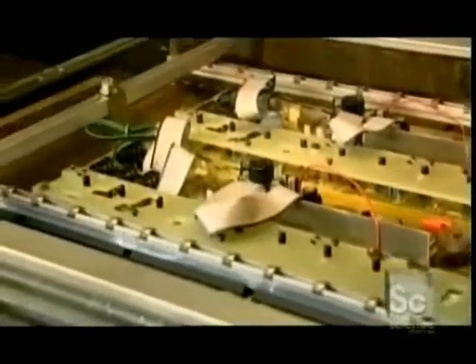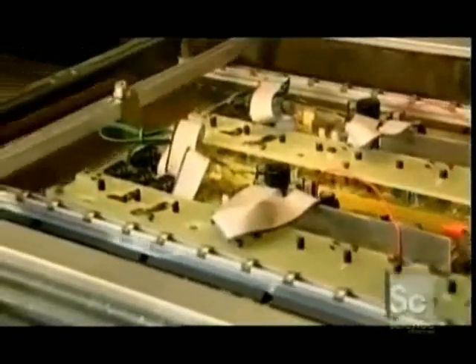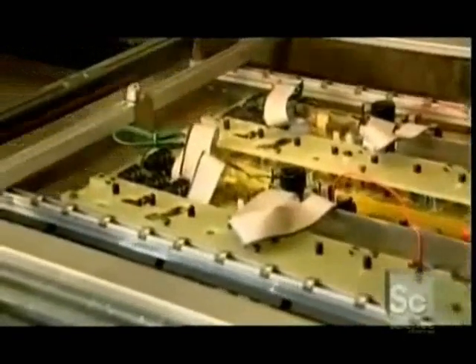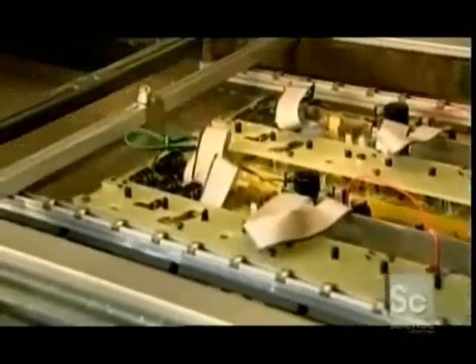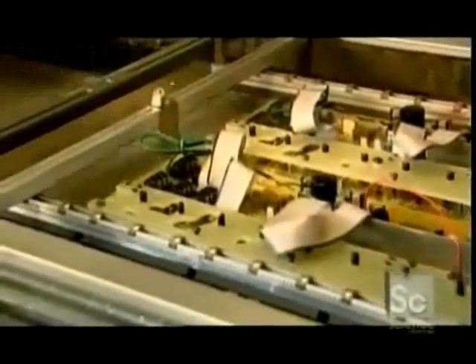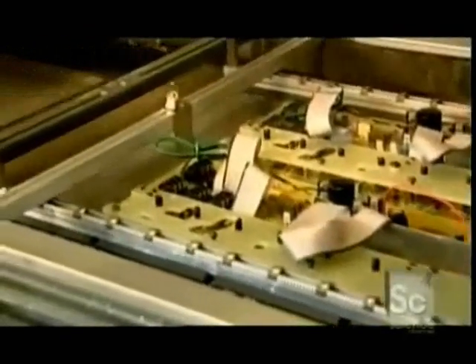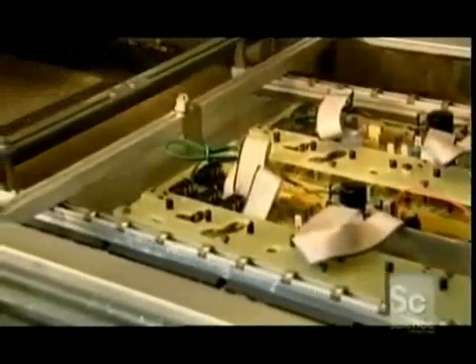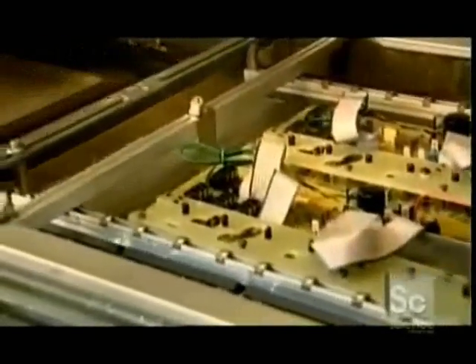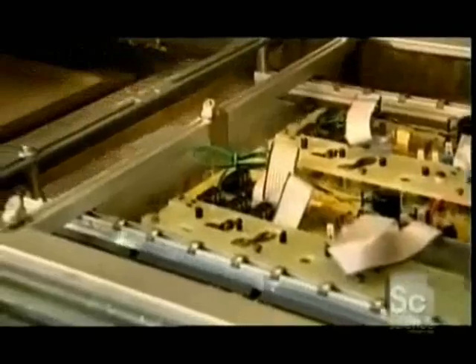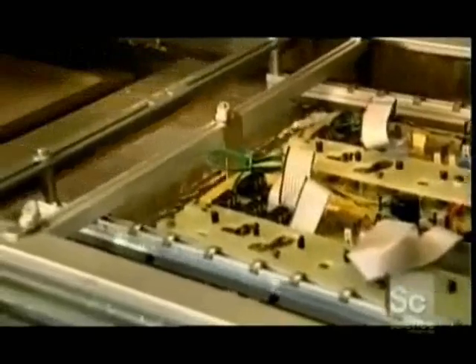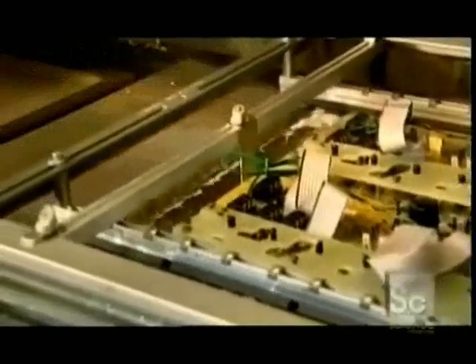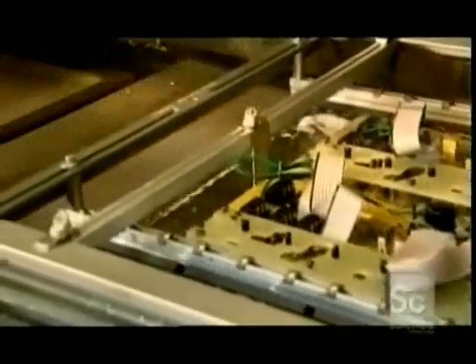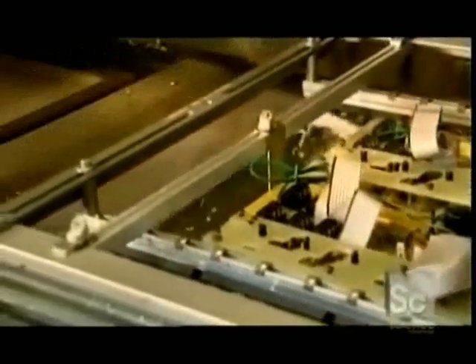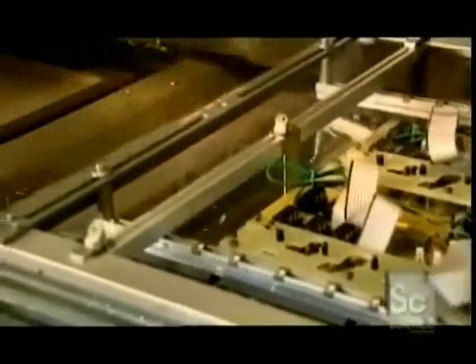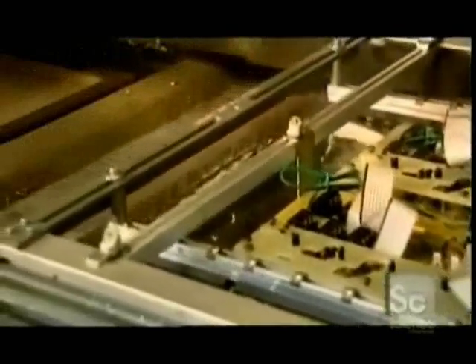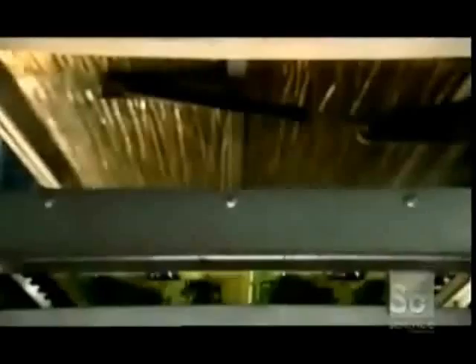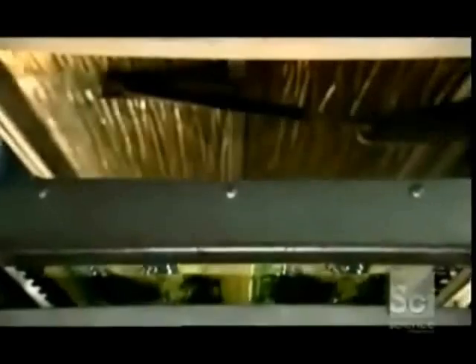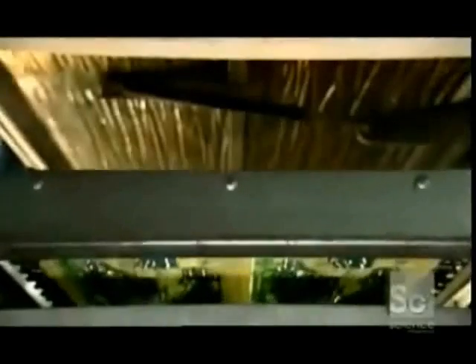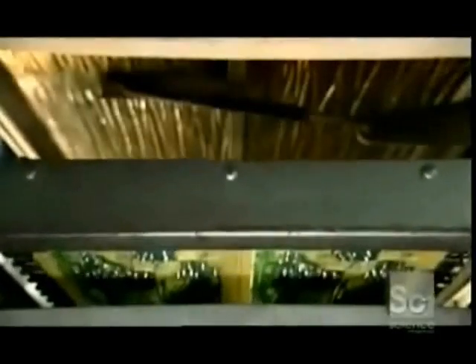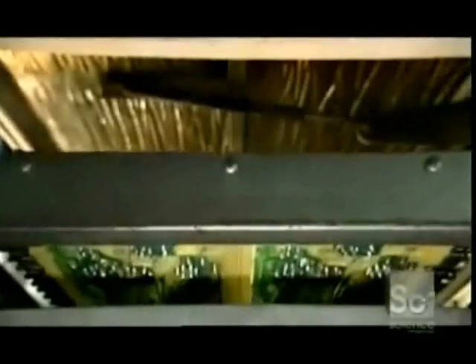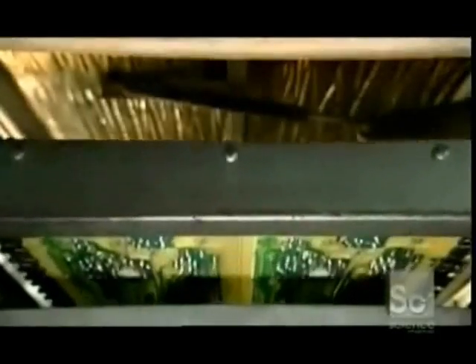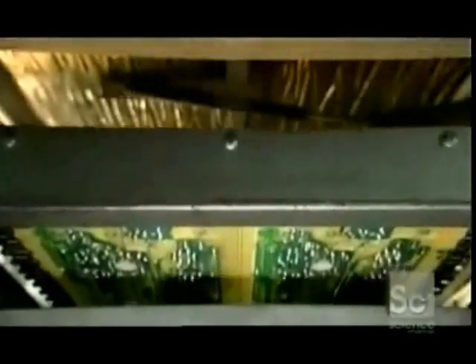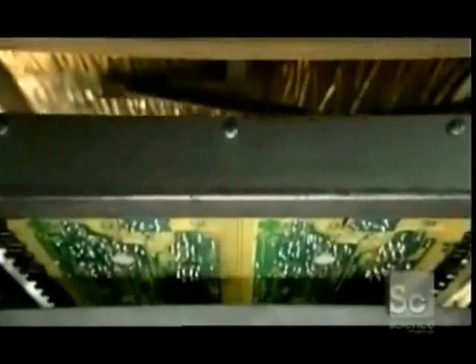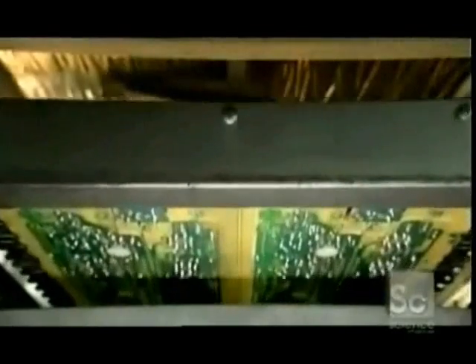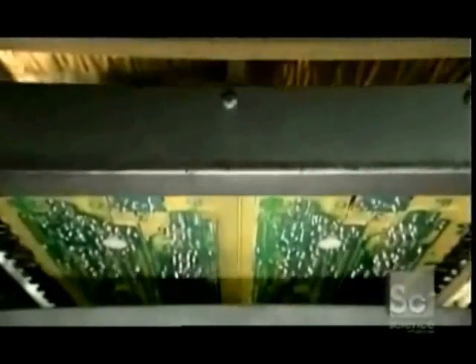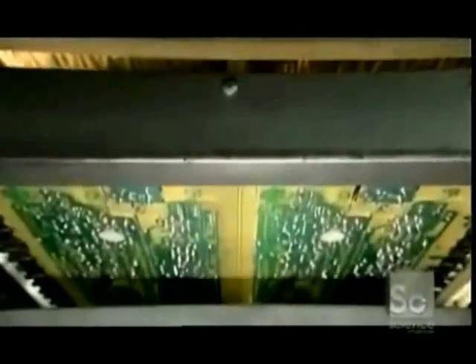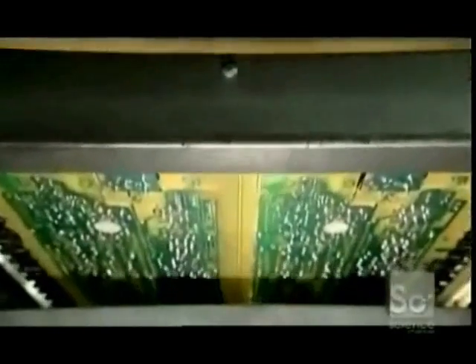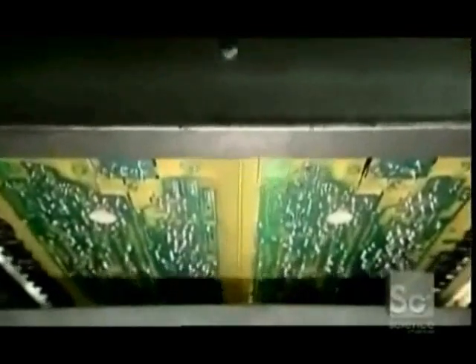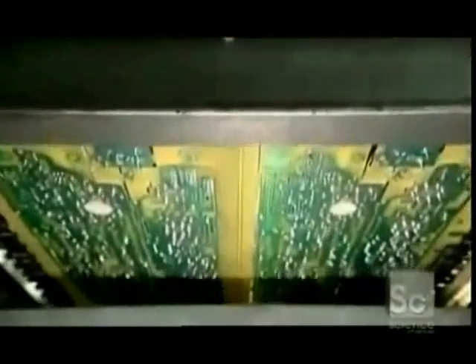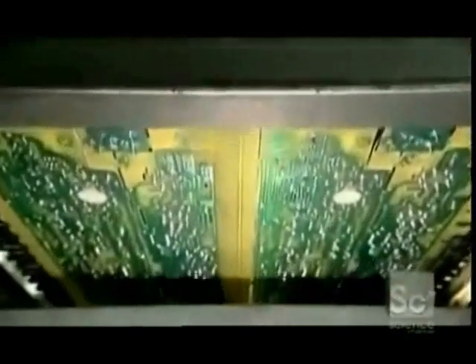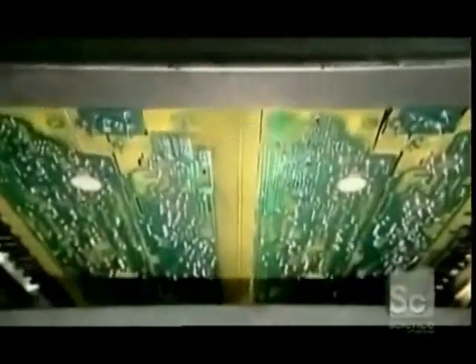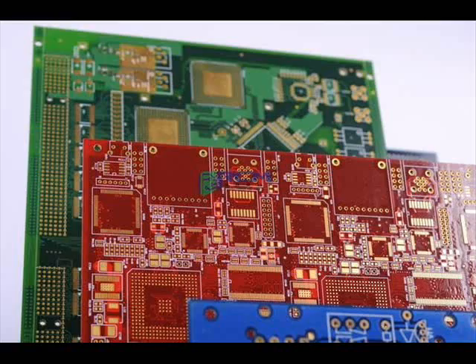The circuit board runs through a bath of molten tin and lead. In just a couple of seconds, the liquid solder permanently bonds all components.